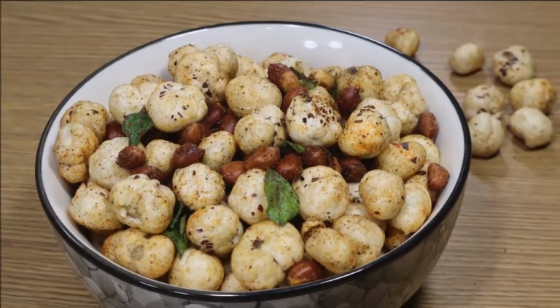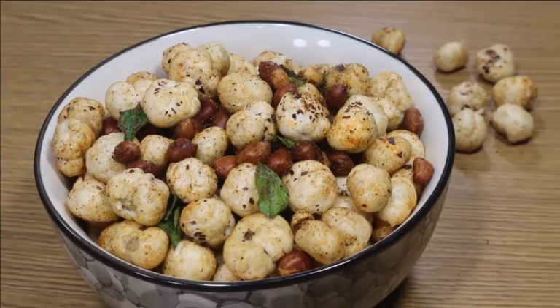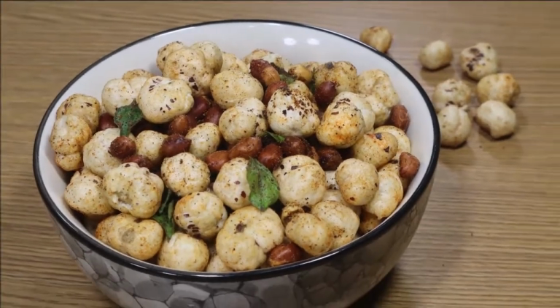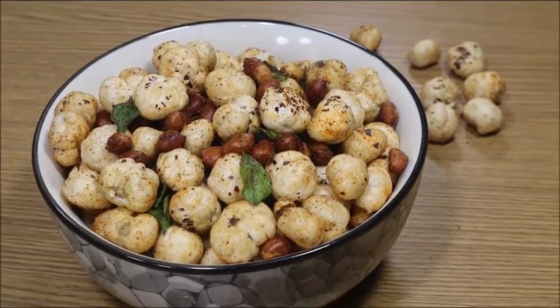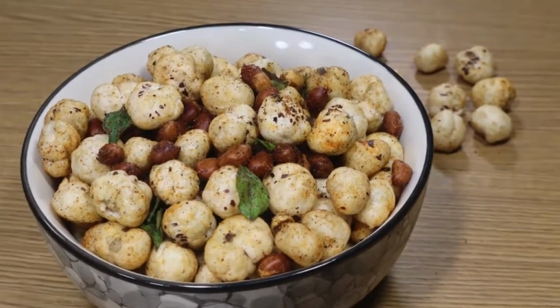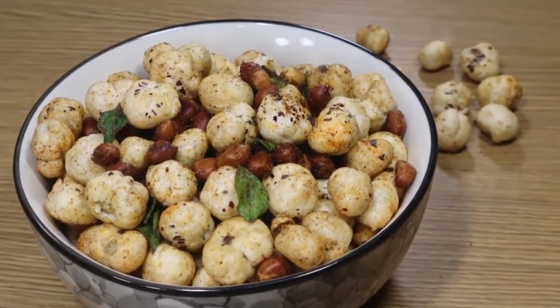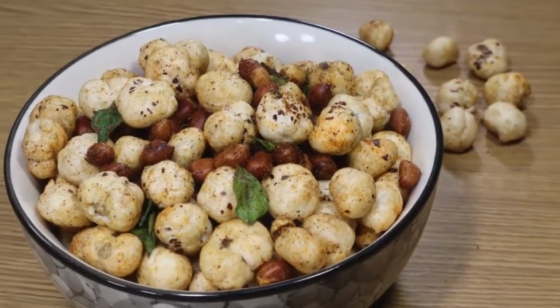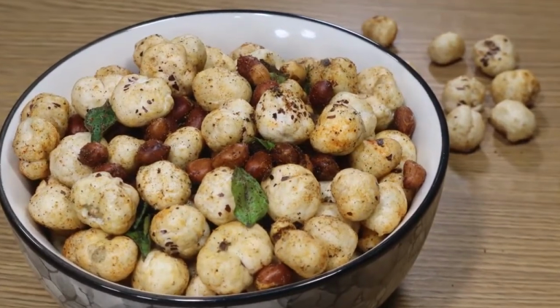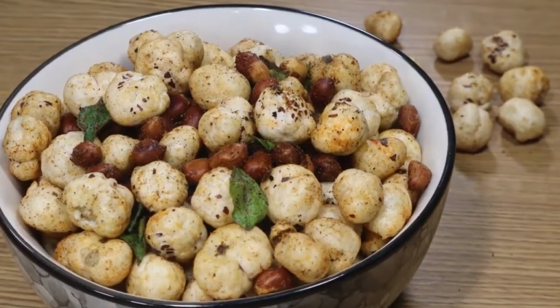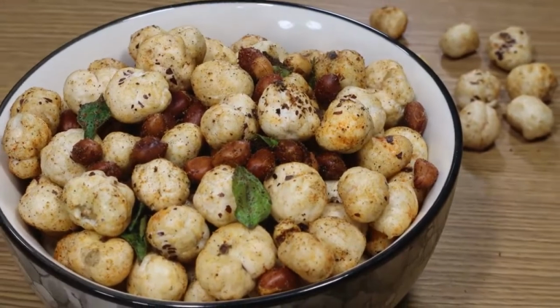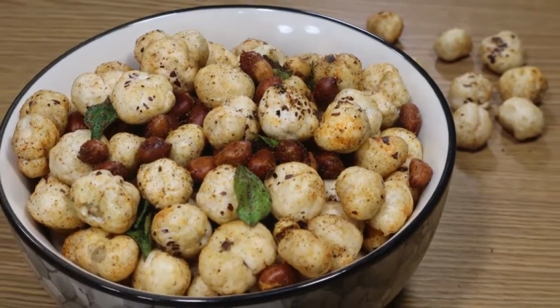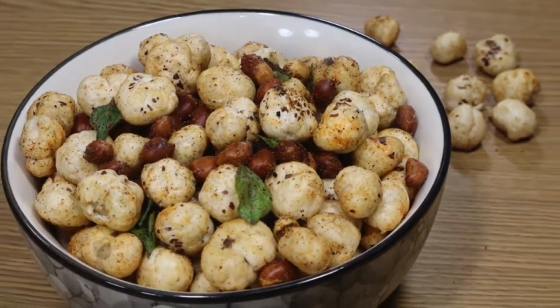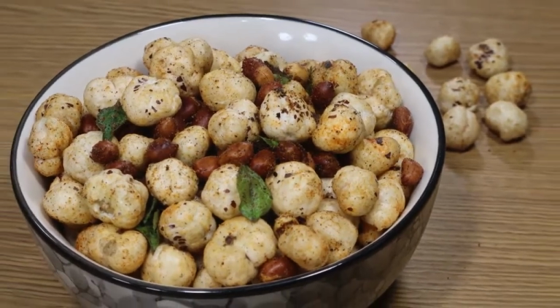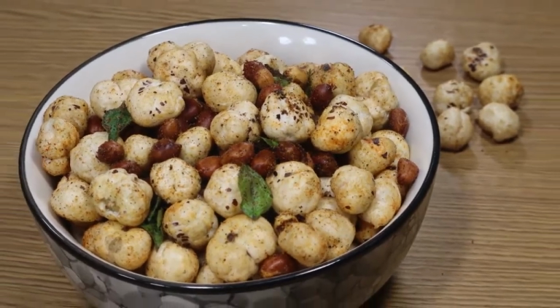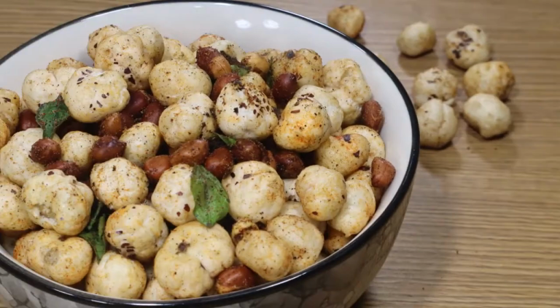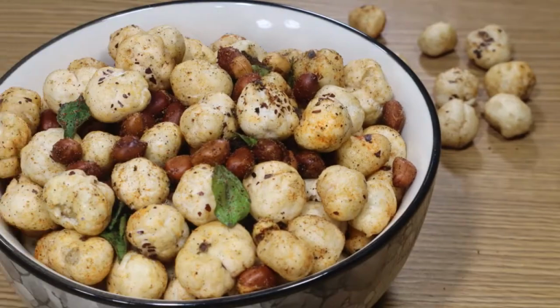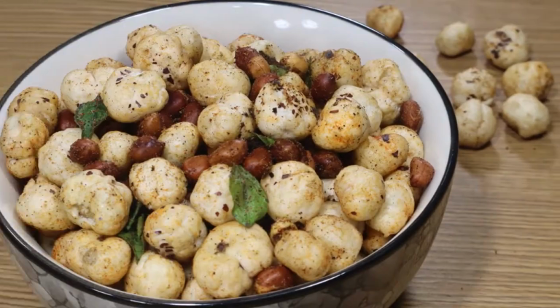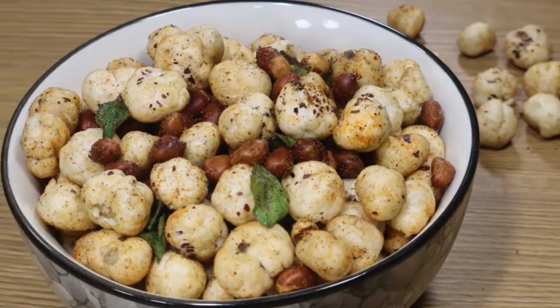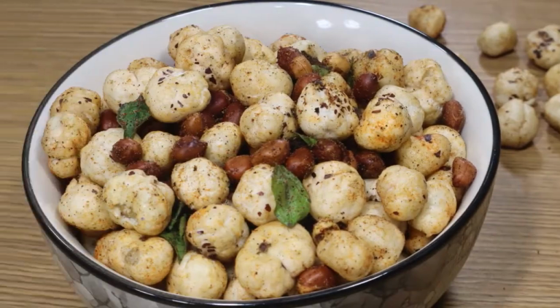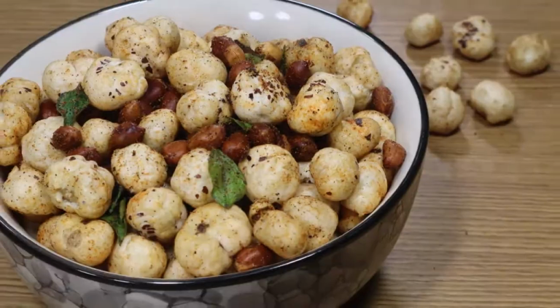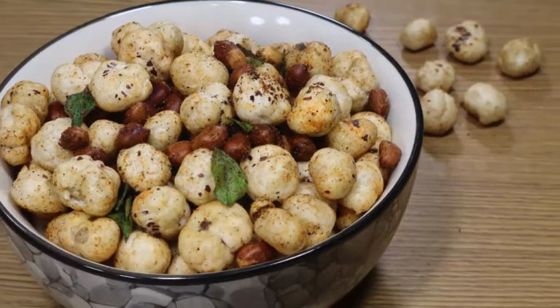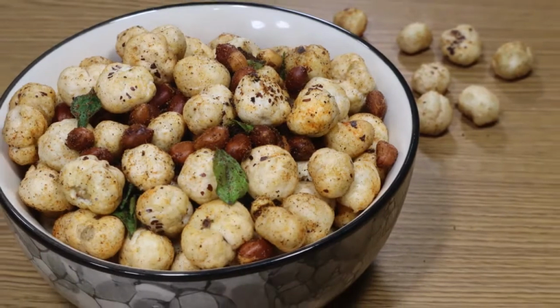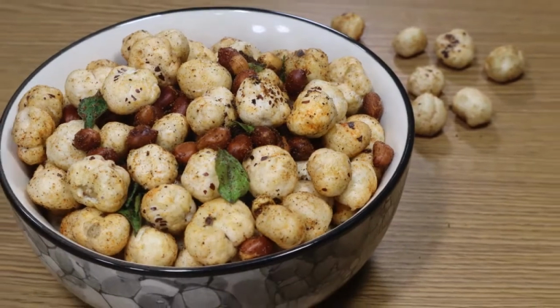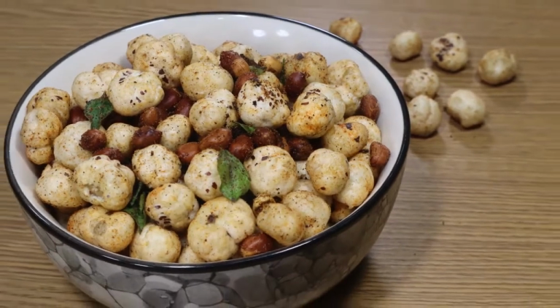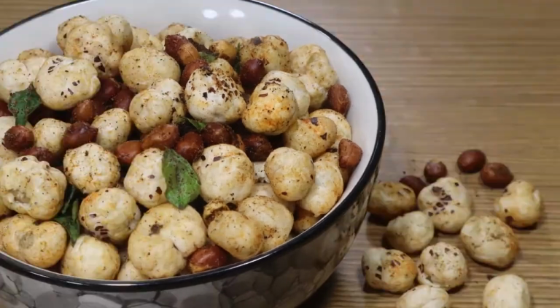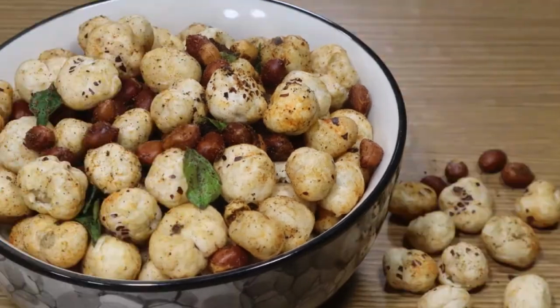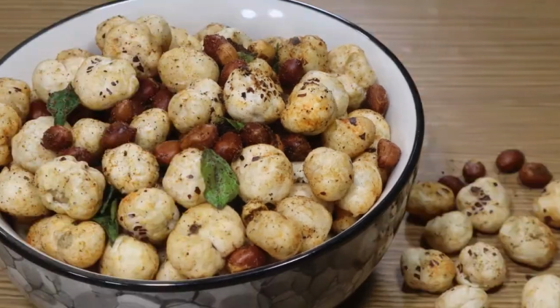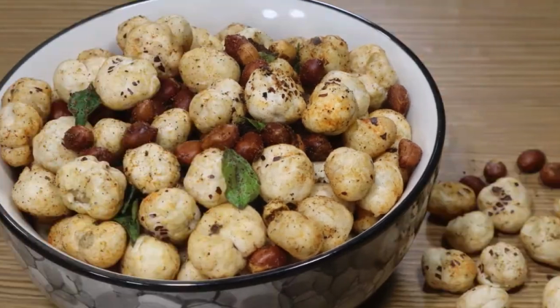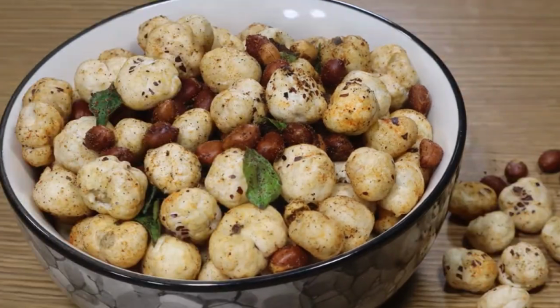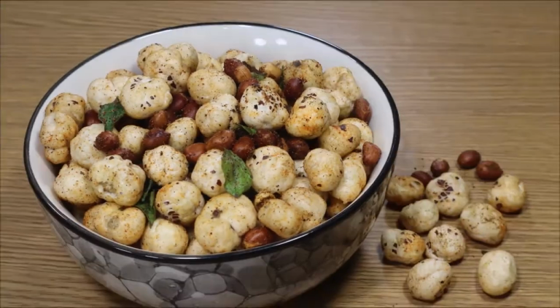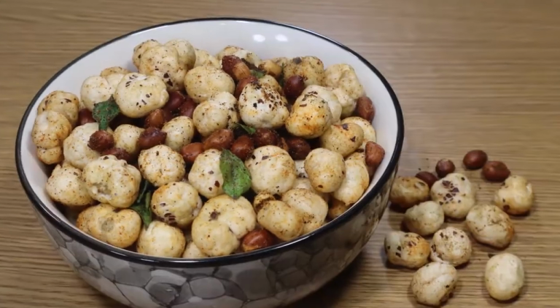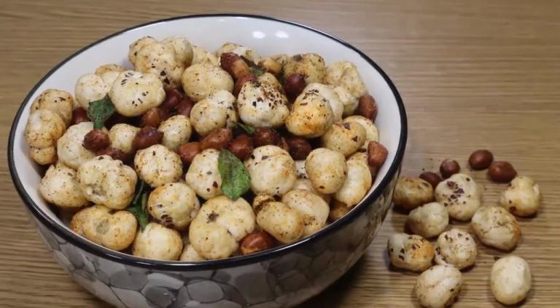Hello Friends! Today I am going to teach you all a tea time snack recipe — very healthy and tasty — which is spicy makhana fry.